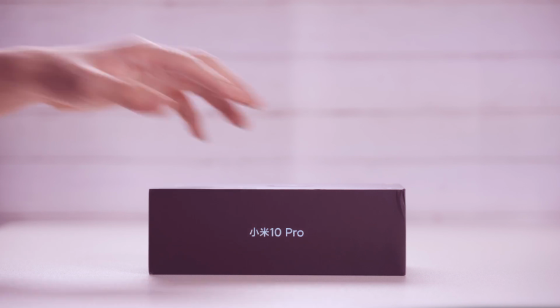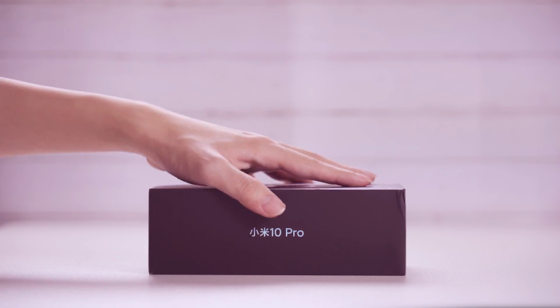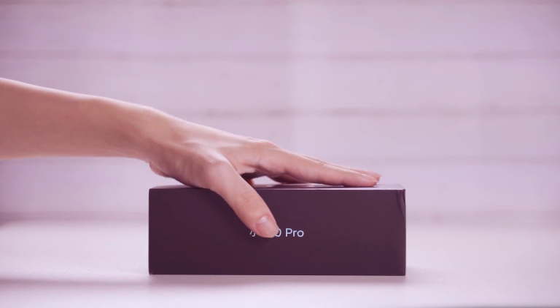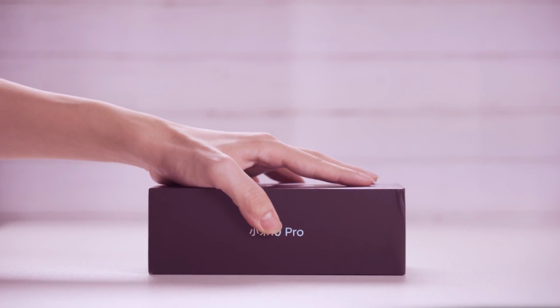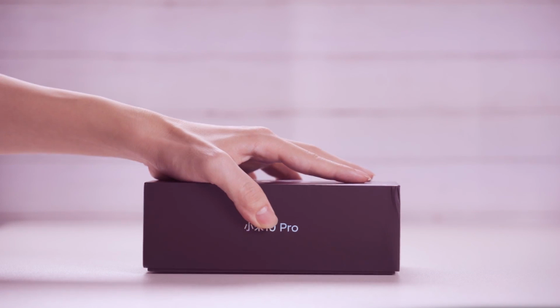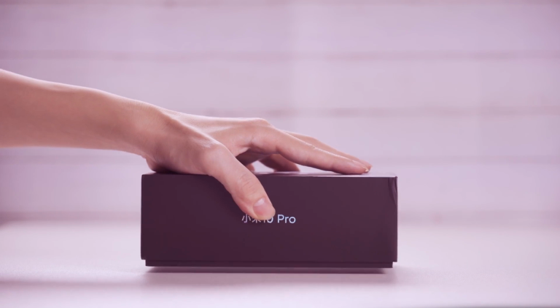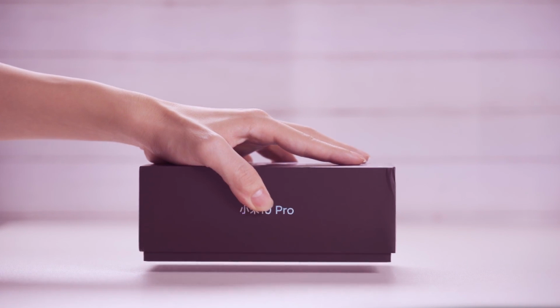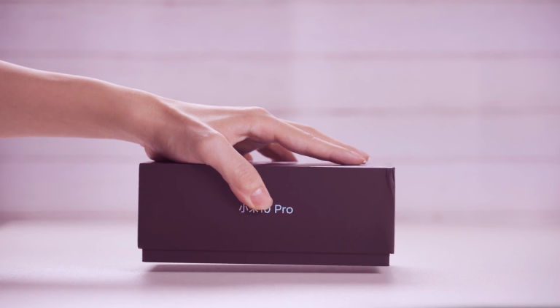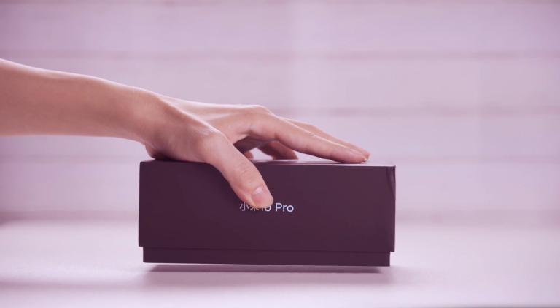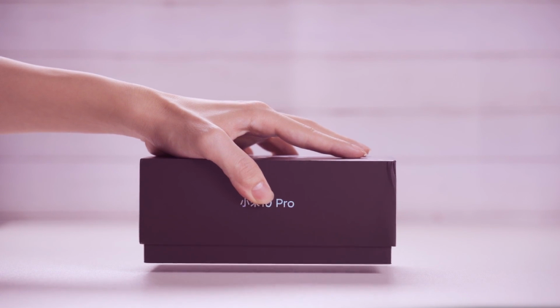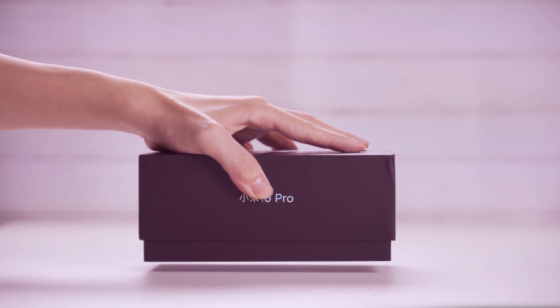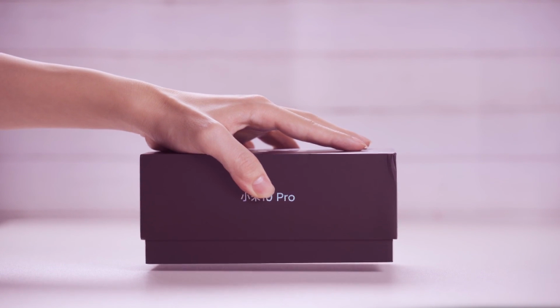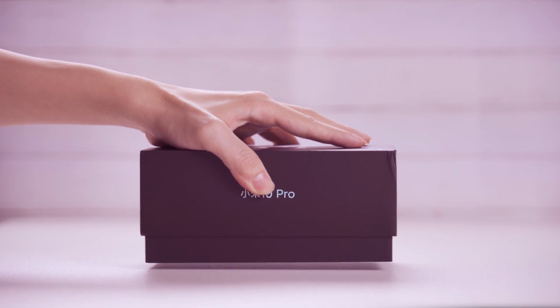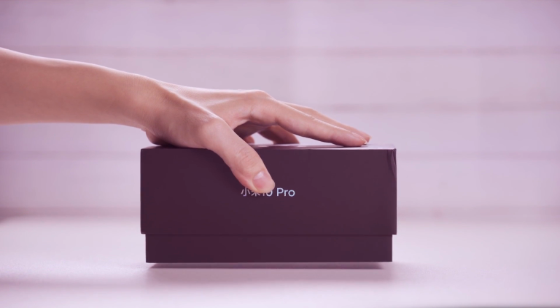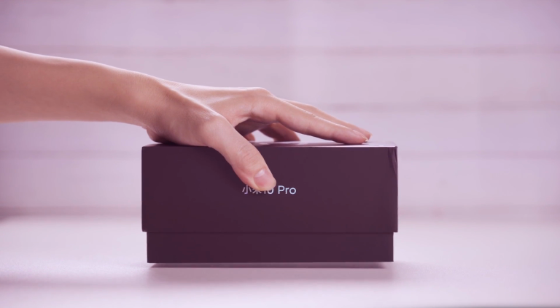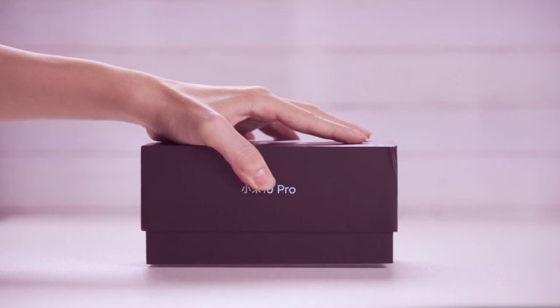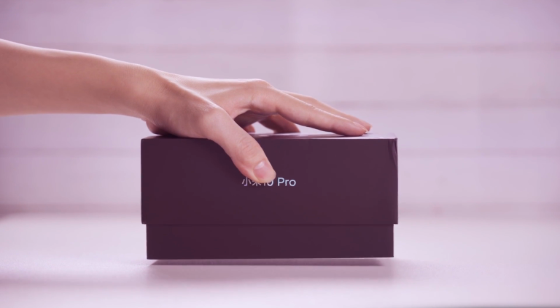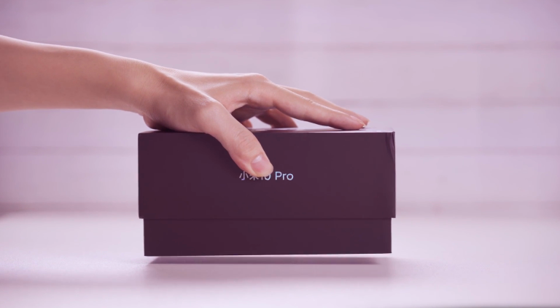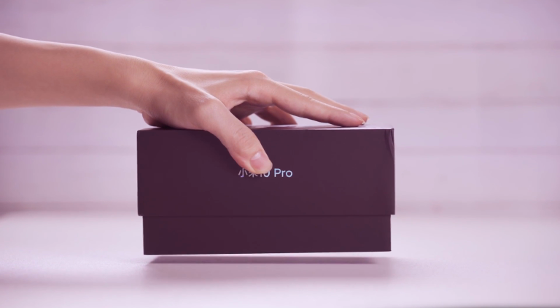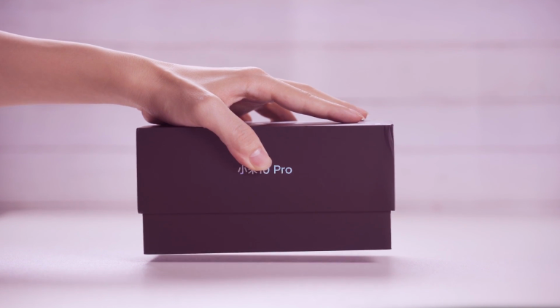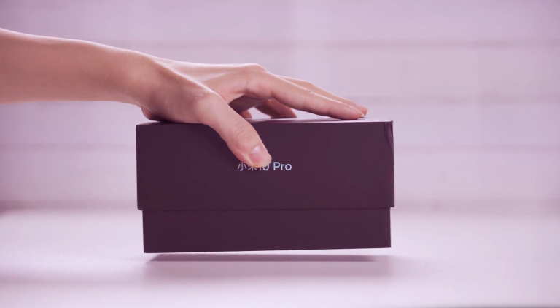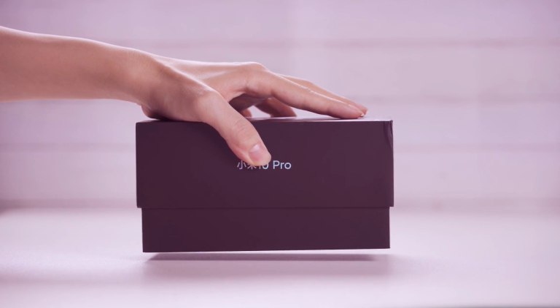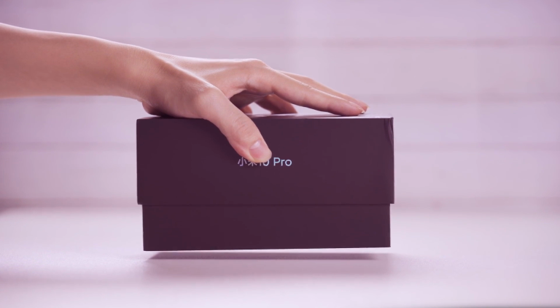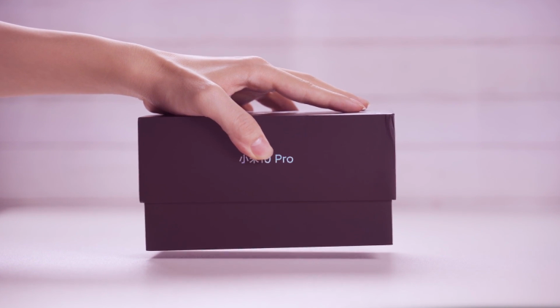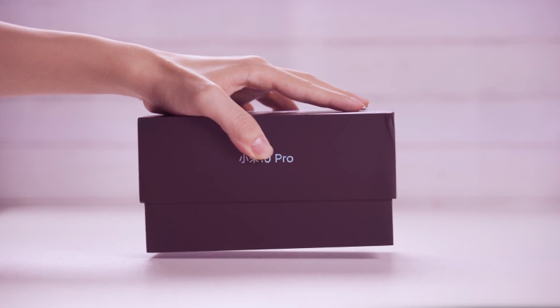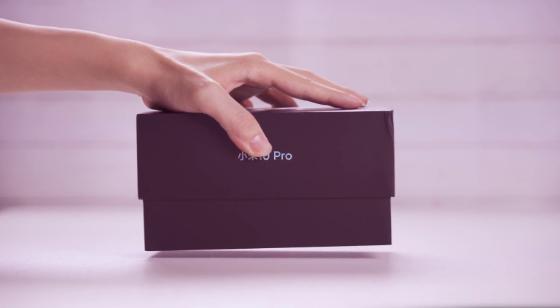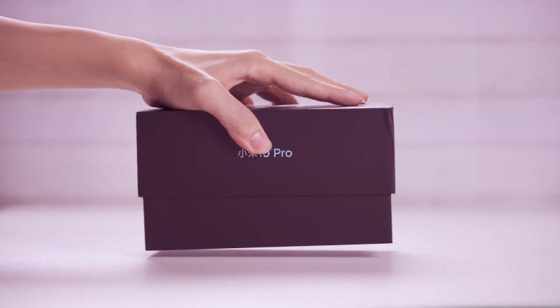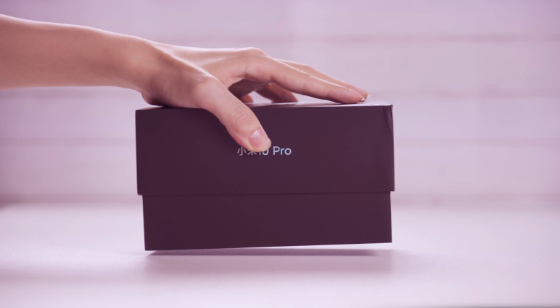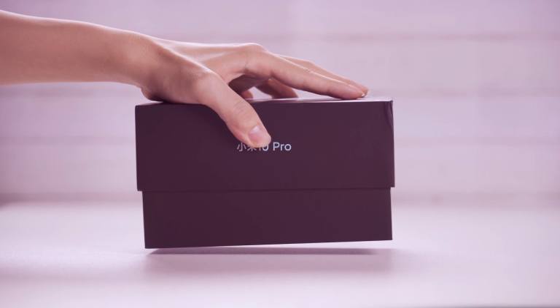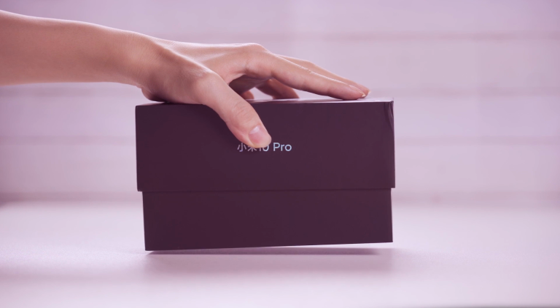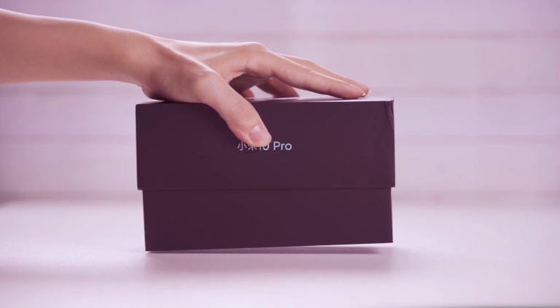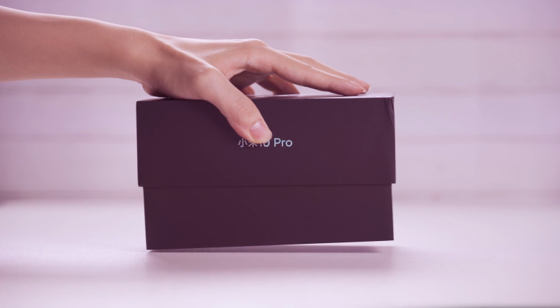Hello everyone. The protagonist of the waterproof test today is the Xiaomi 10 Pro.